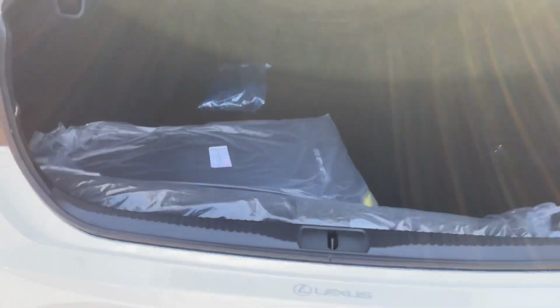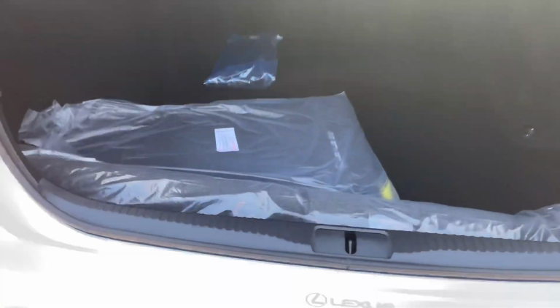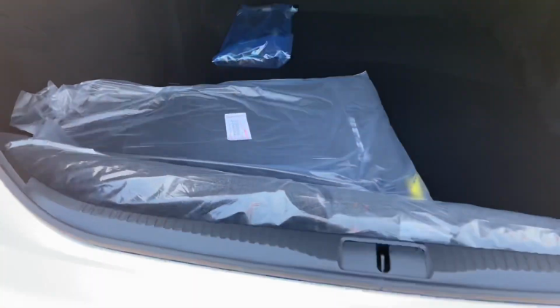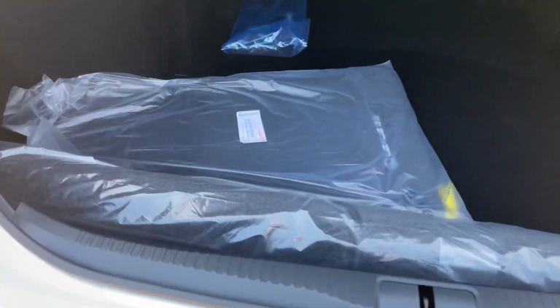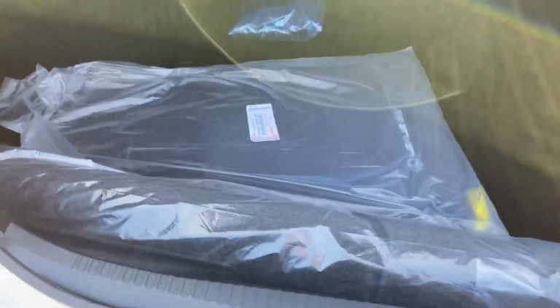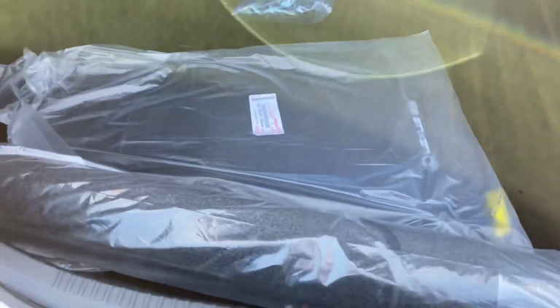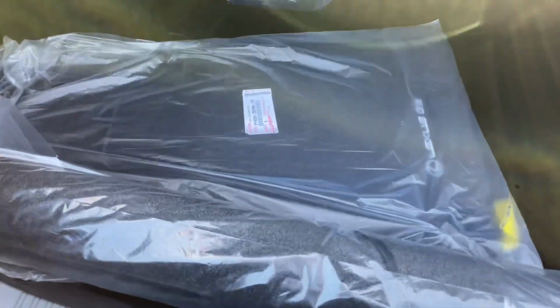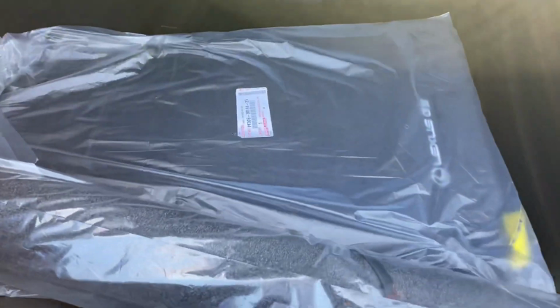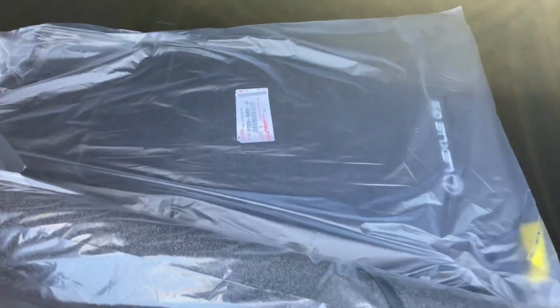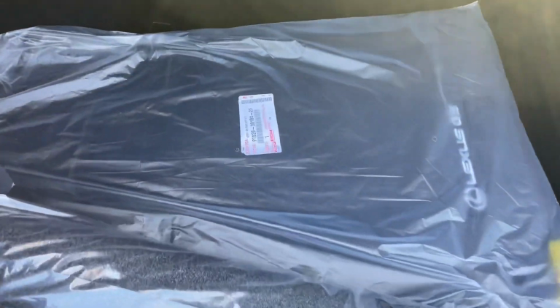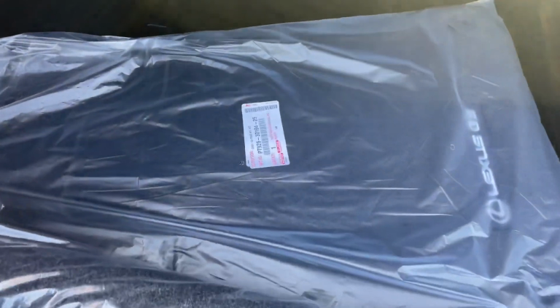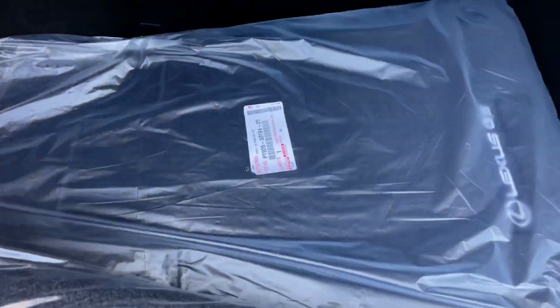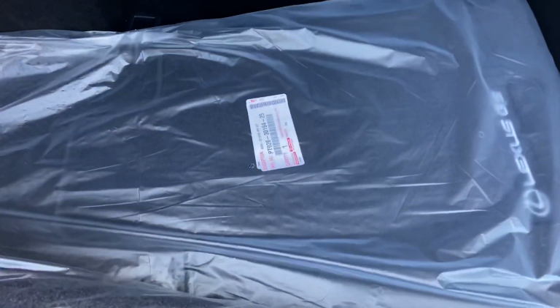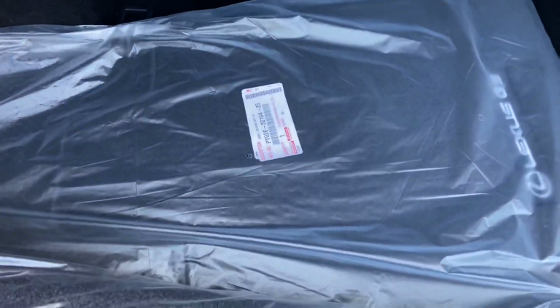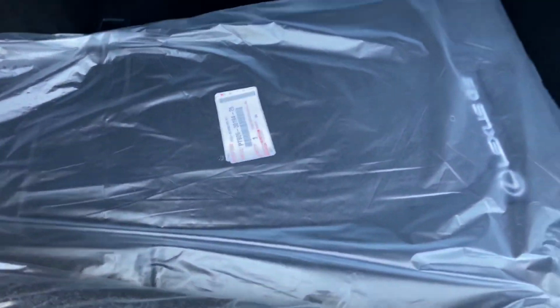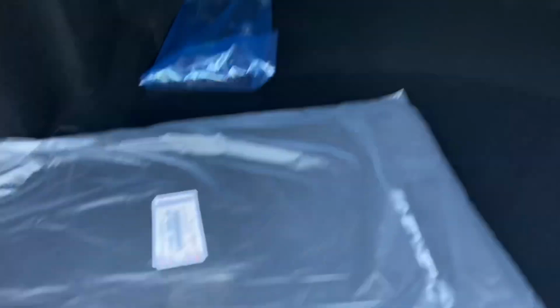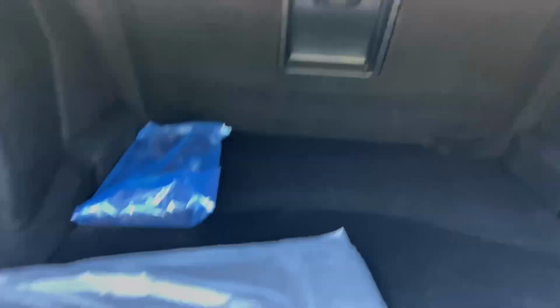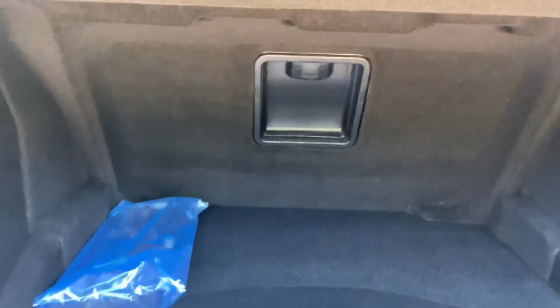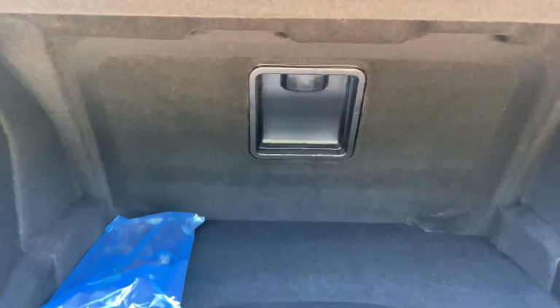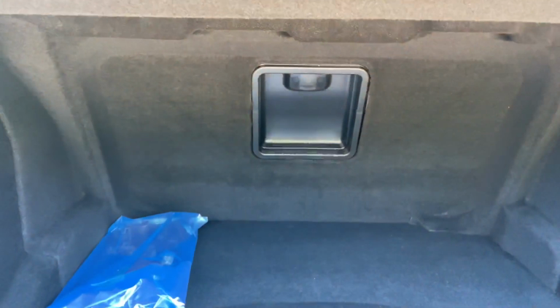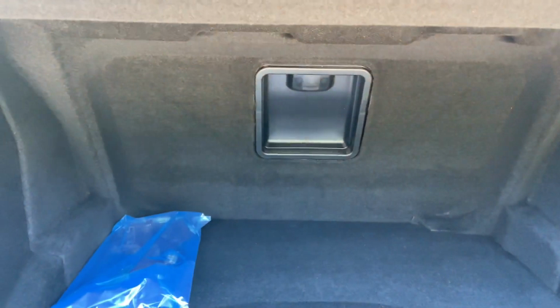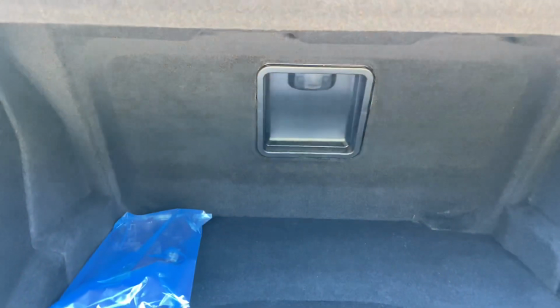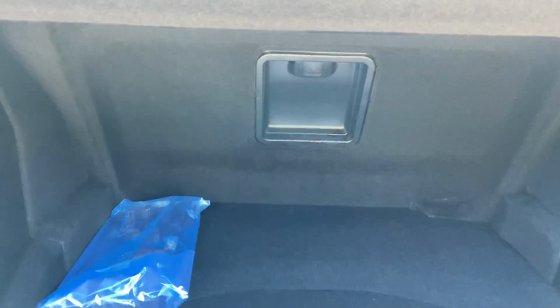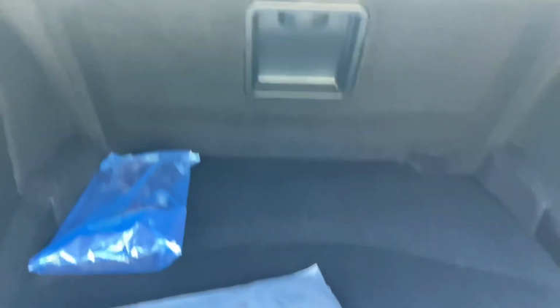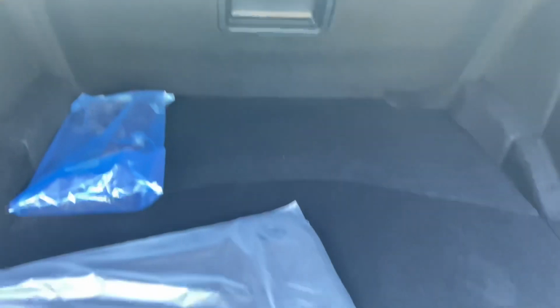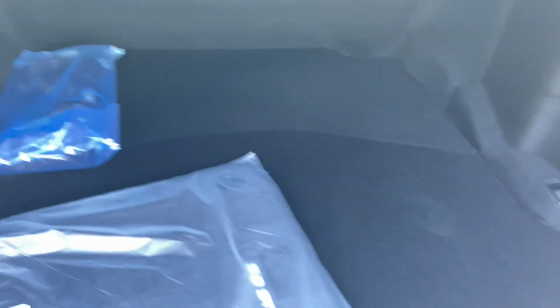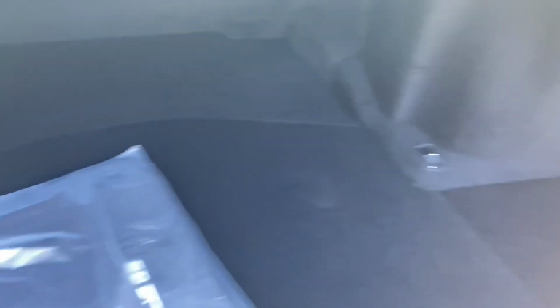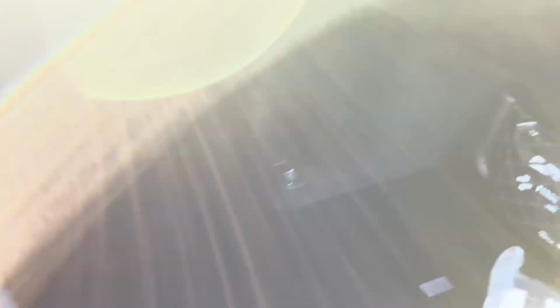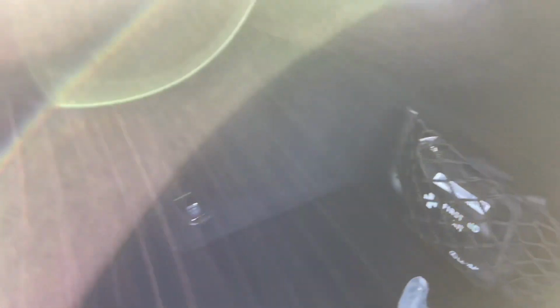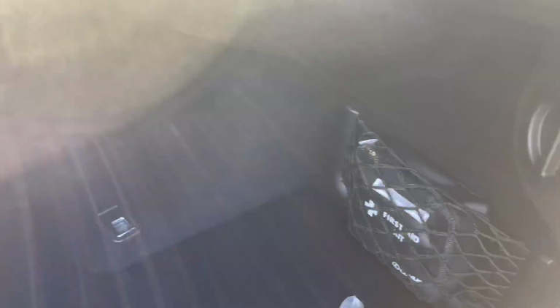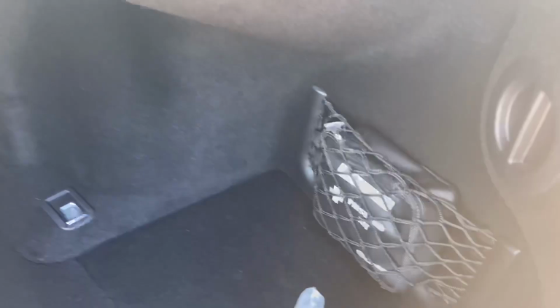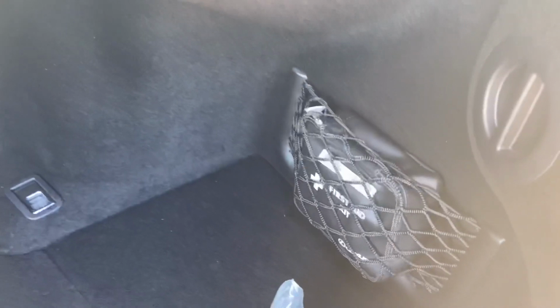Inside the trunk of the GS, we have our carpet floor mats, center pass-through, and first aid kit.